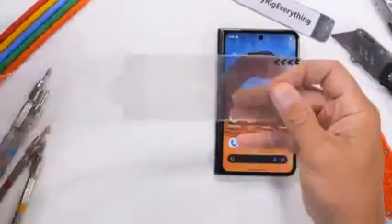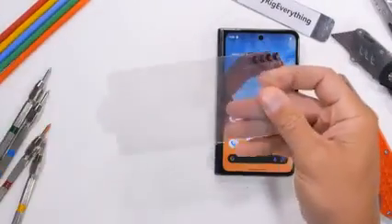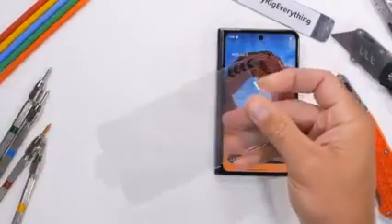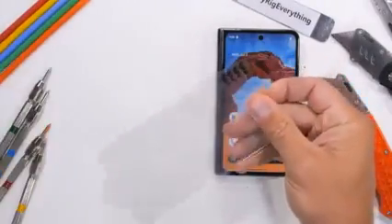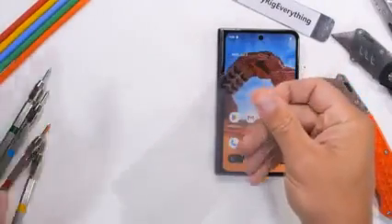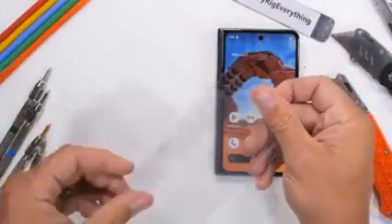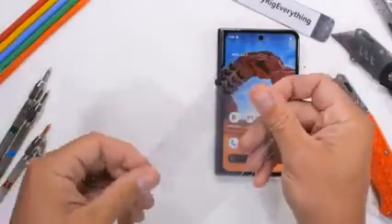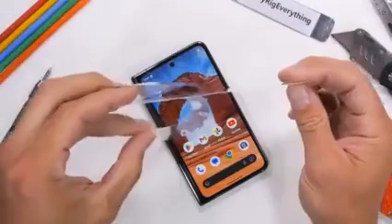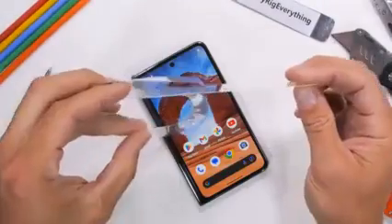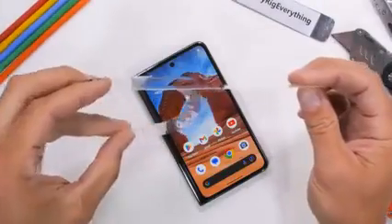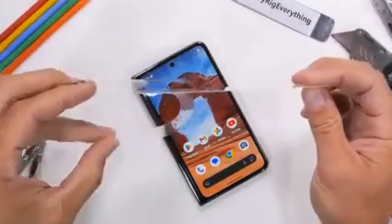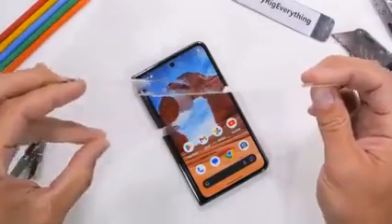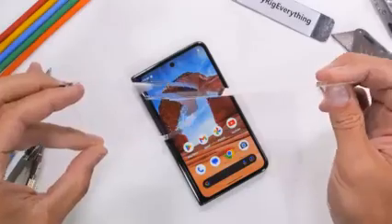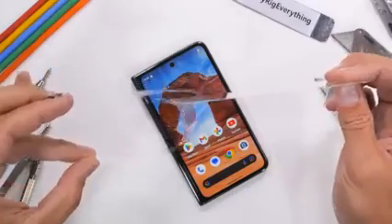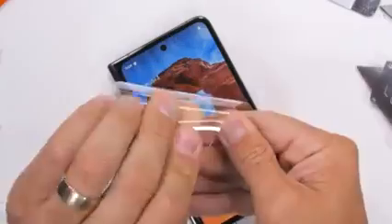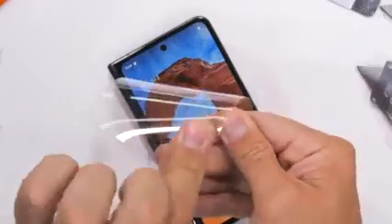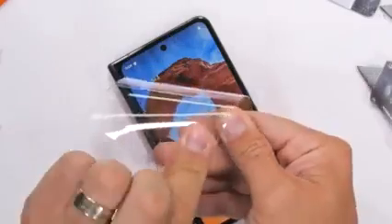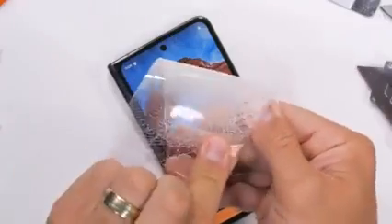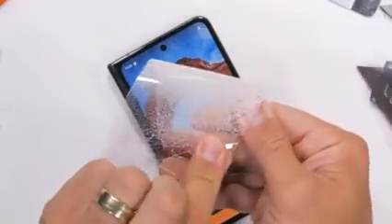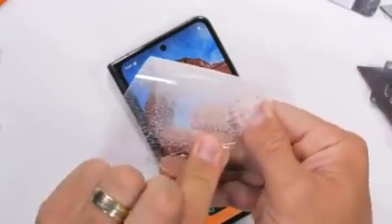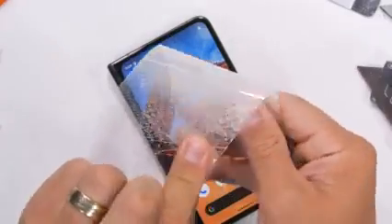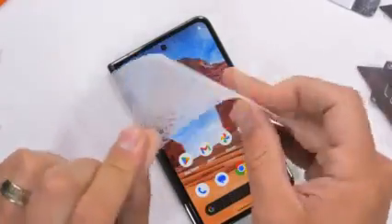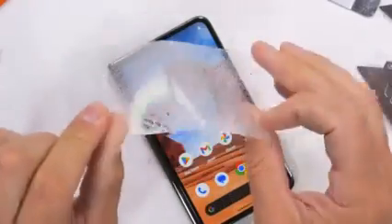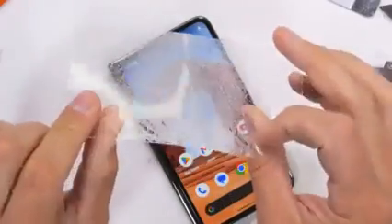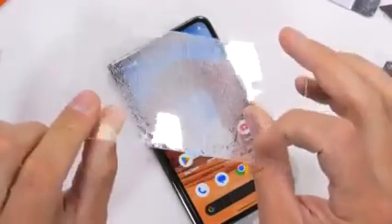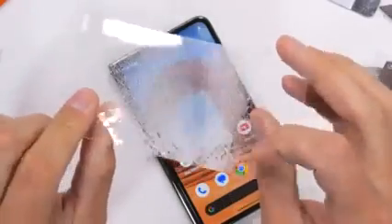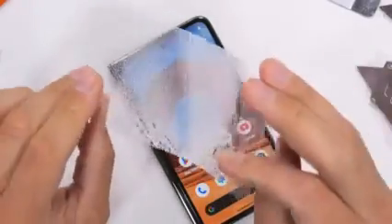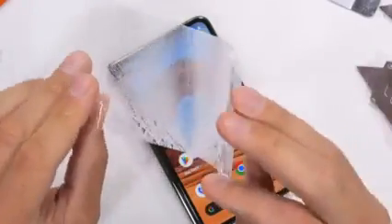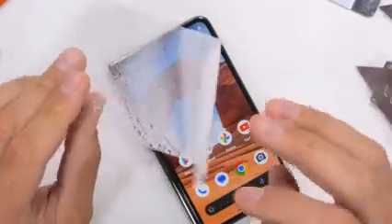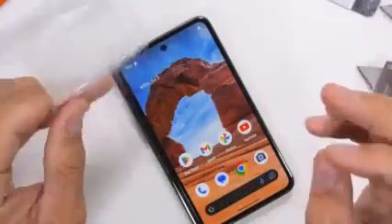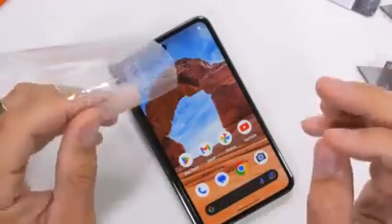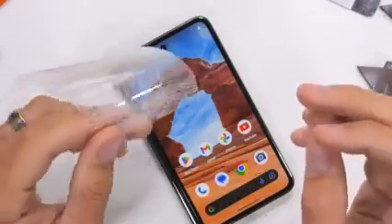Like these exquisitely precise real glass screen protectors from my channel sponsor dbrand.